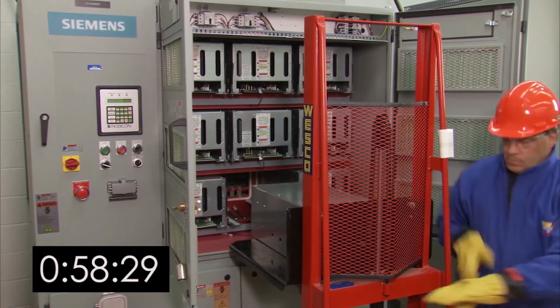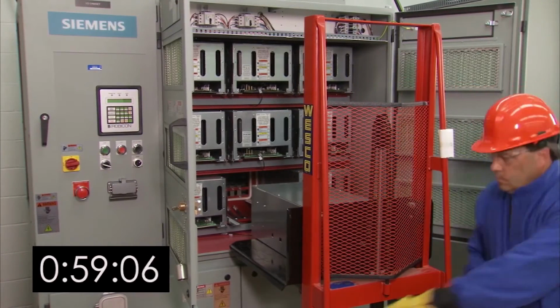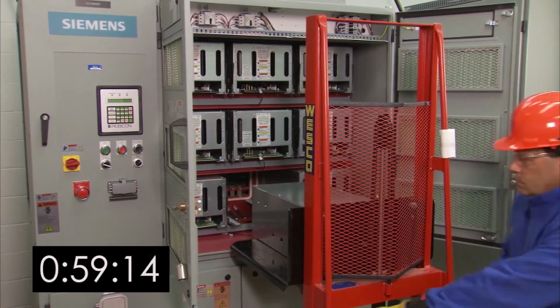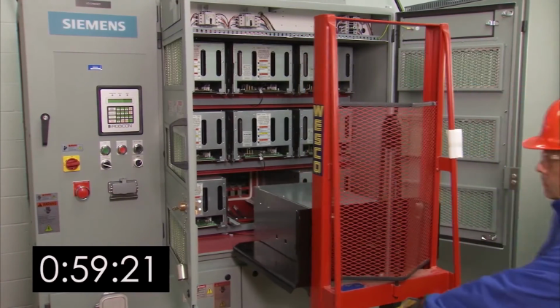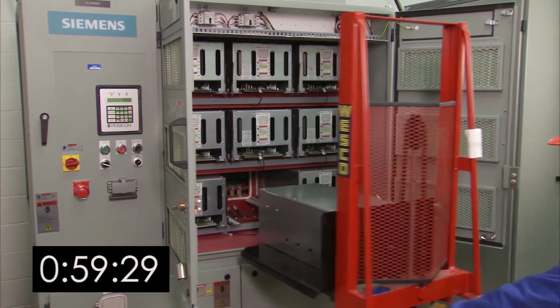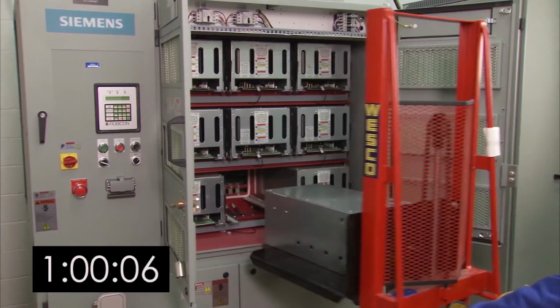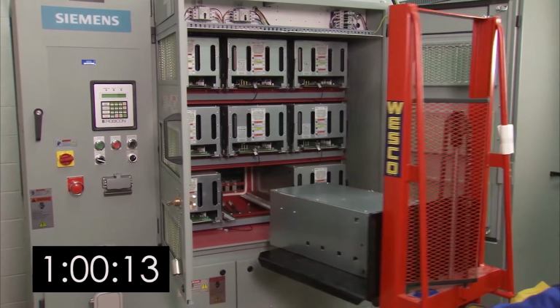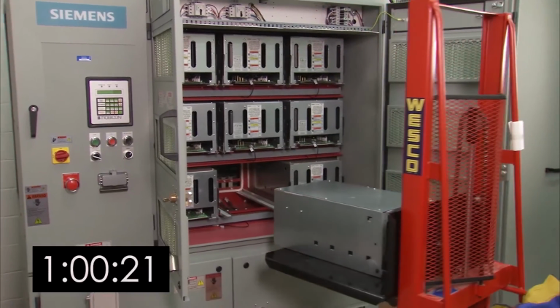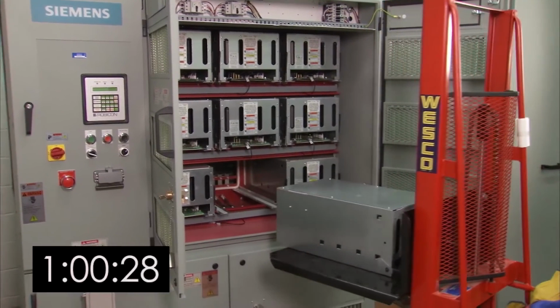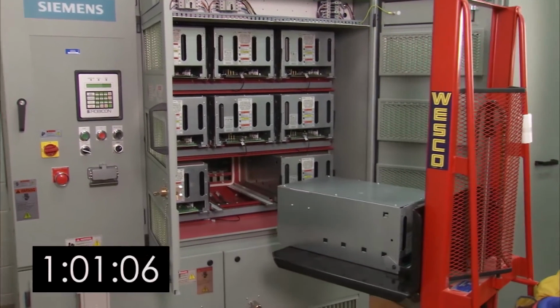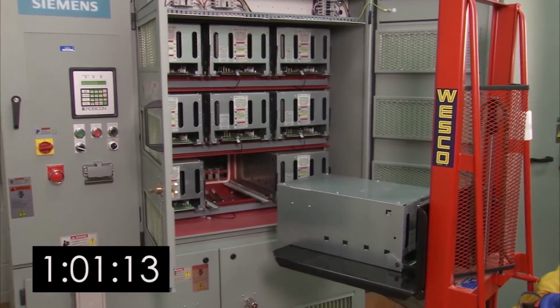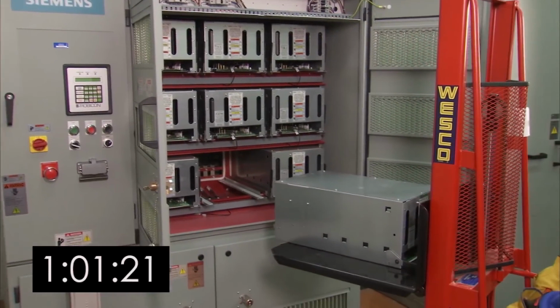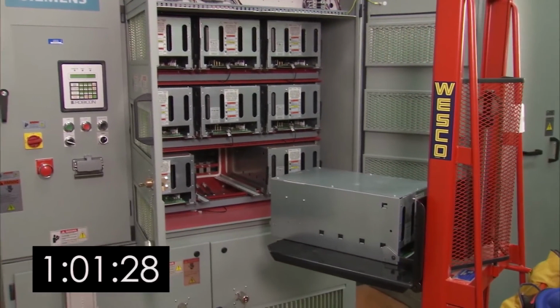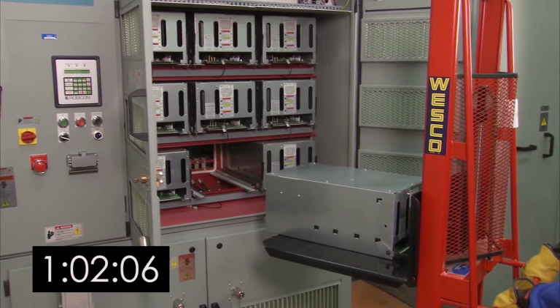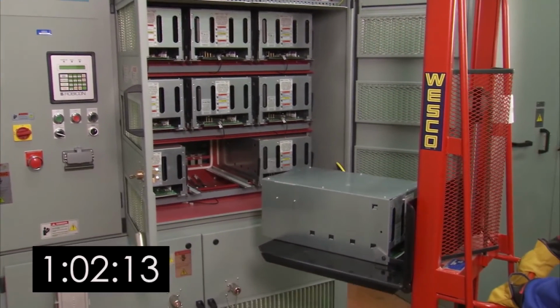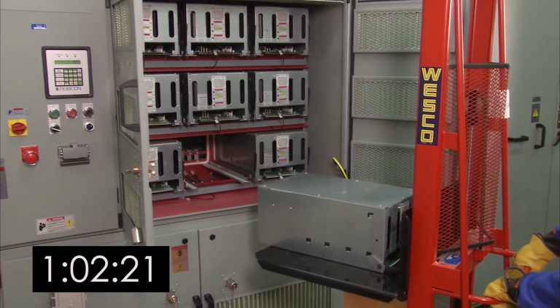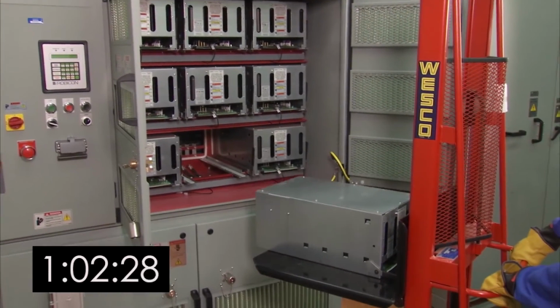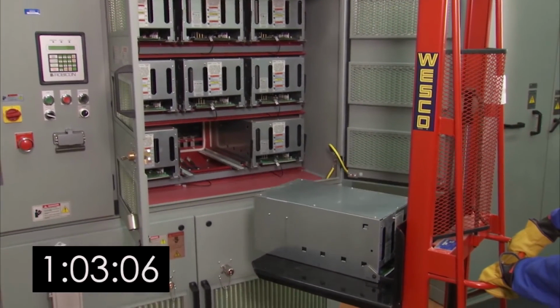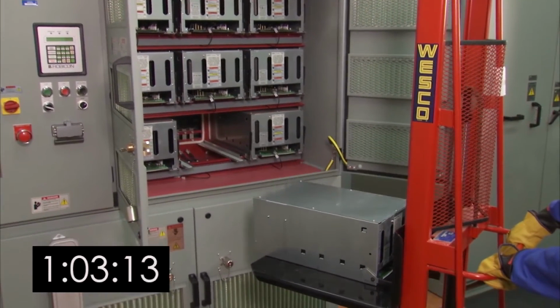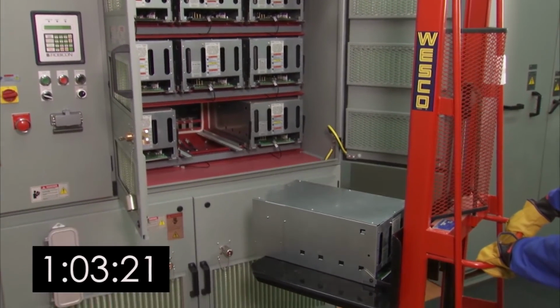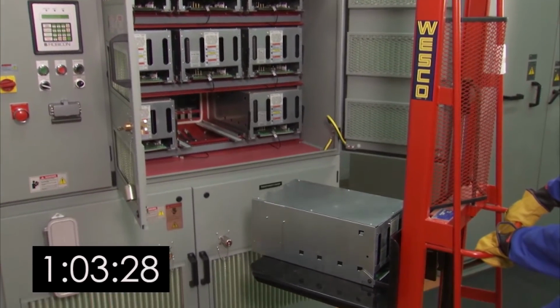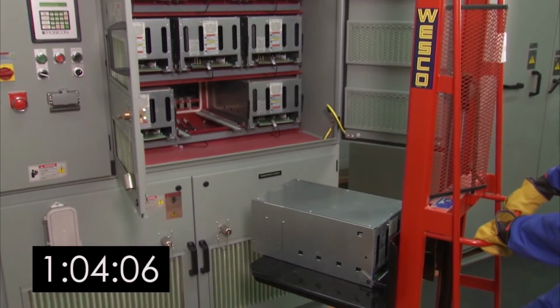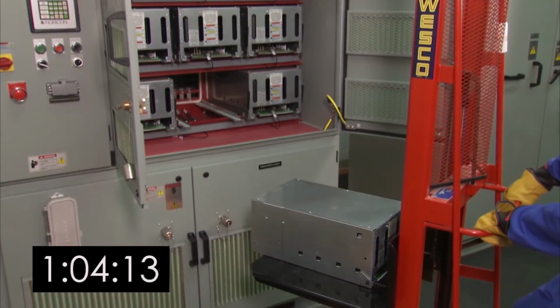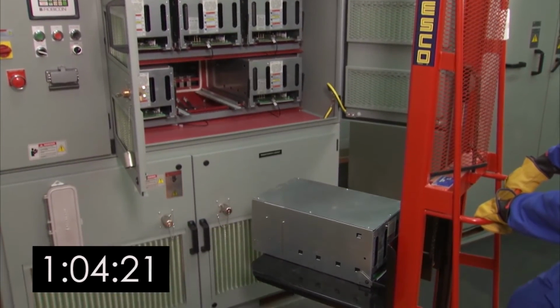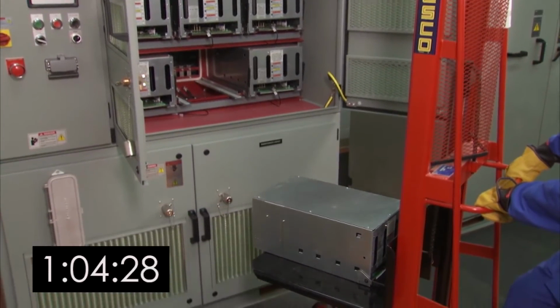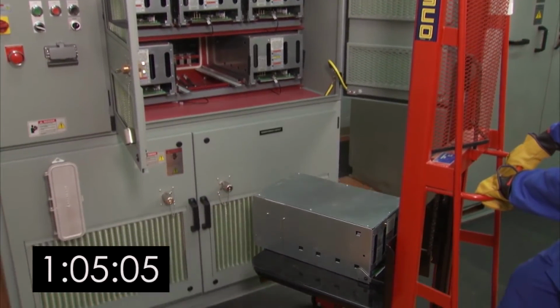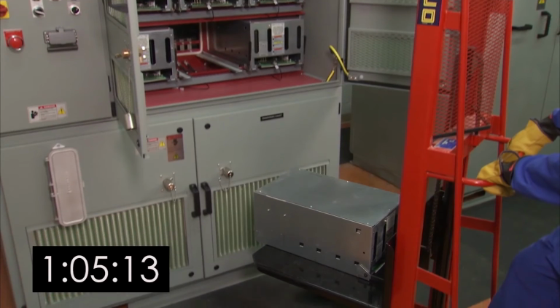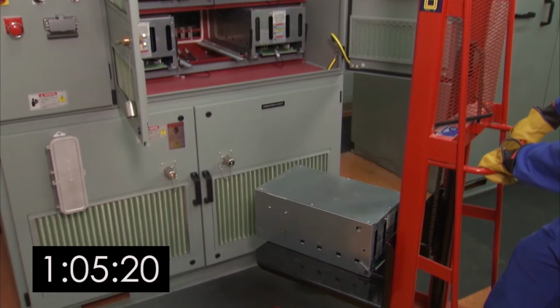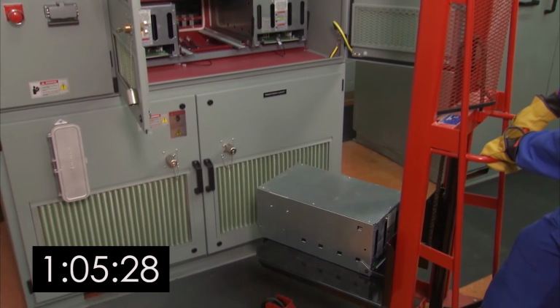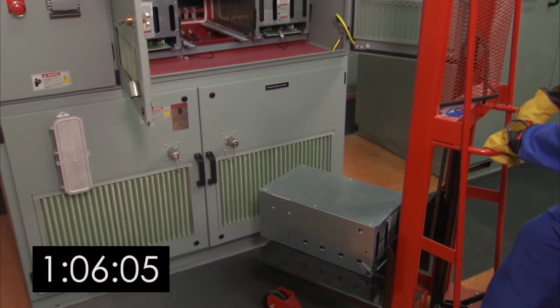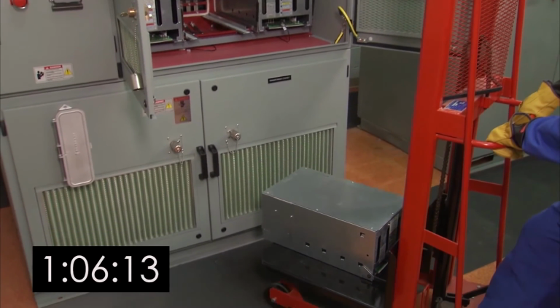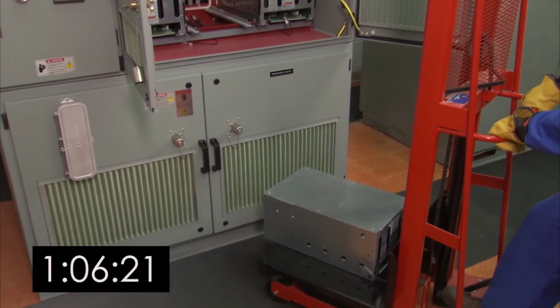Pull the cell lifter away from the cabinet and lower it to prevent it from becoming too top heavy. Then move the power cell to a pallet or storage device.